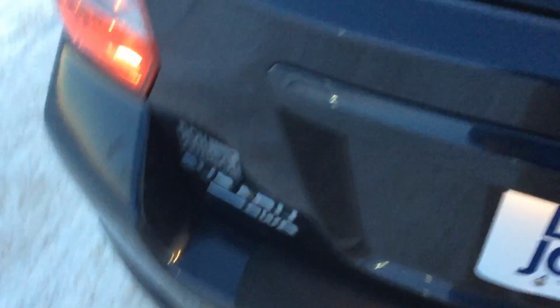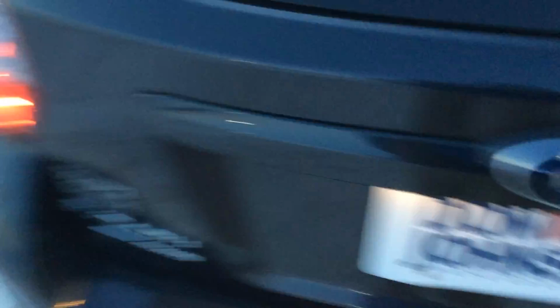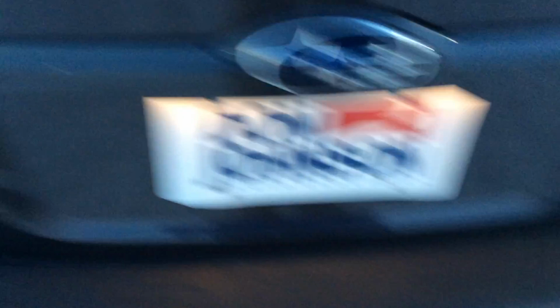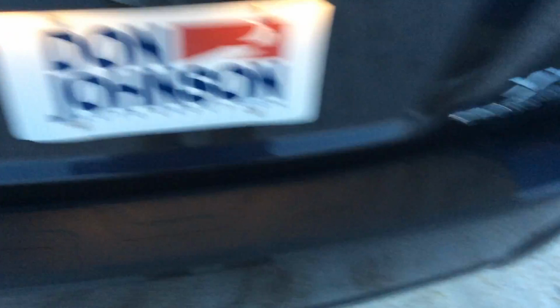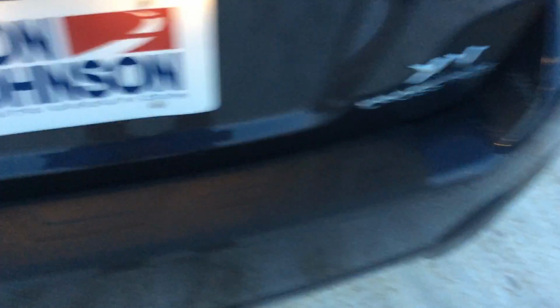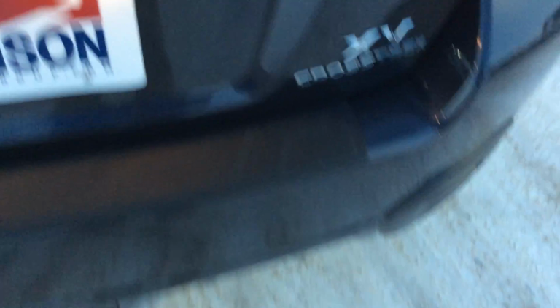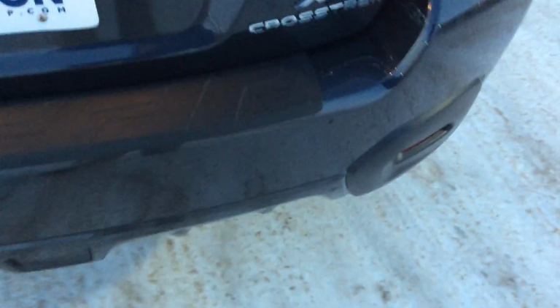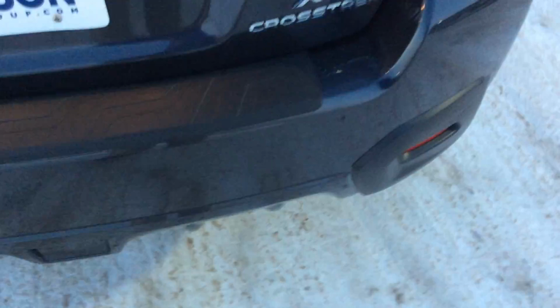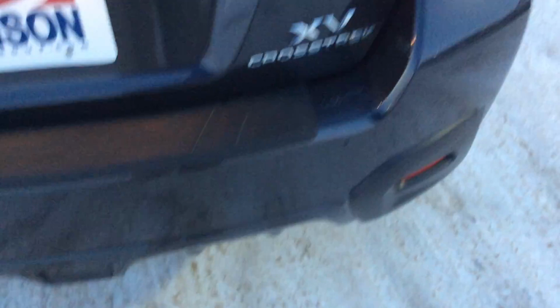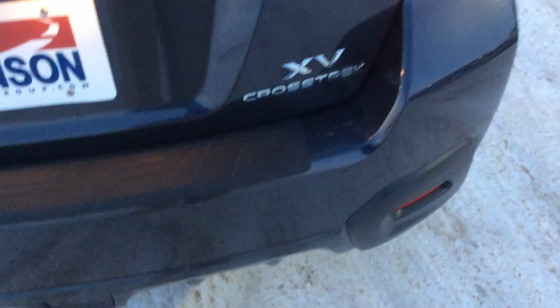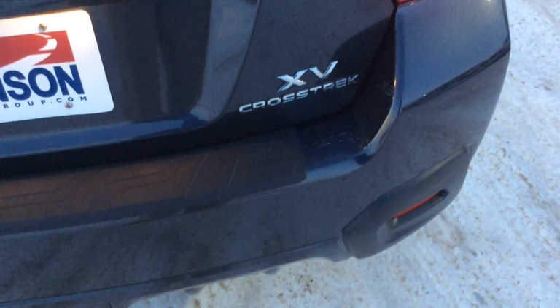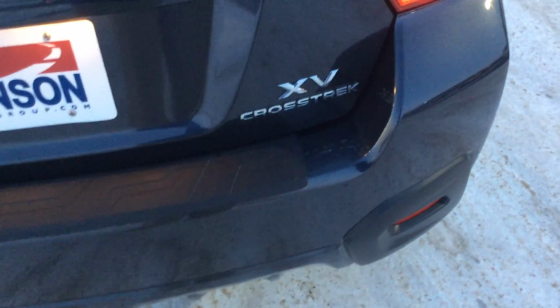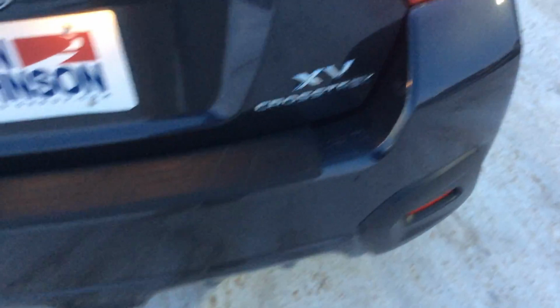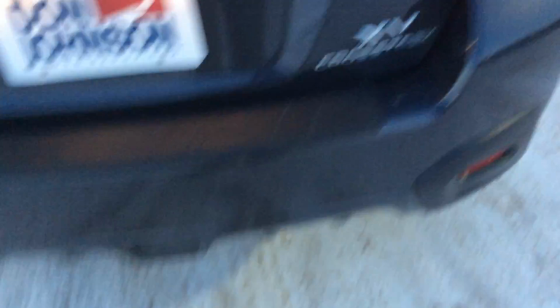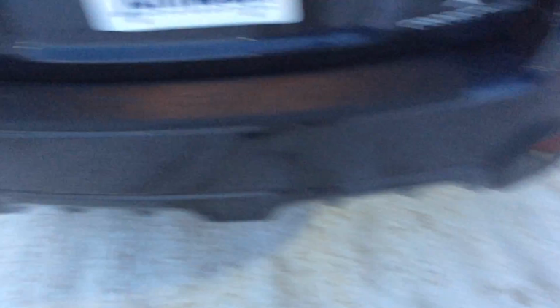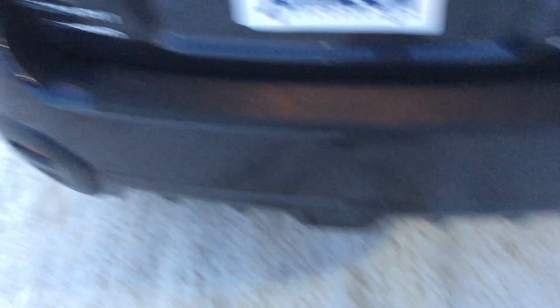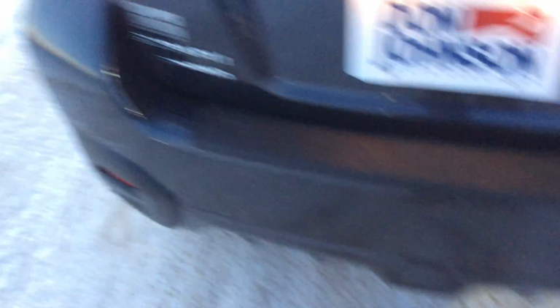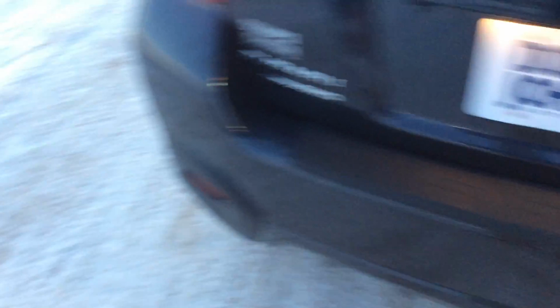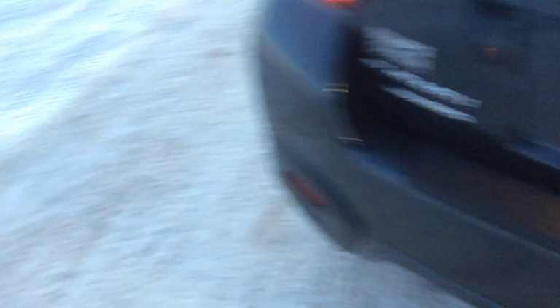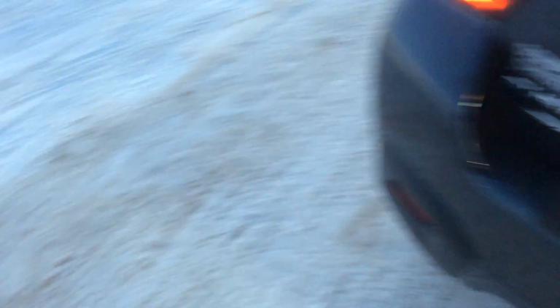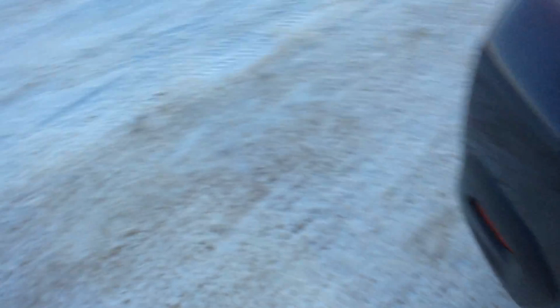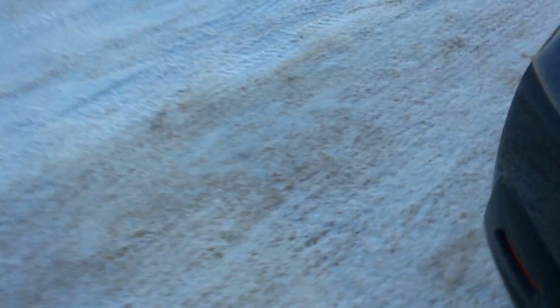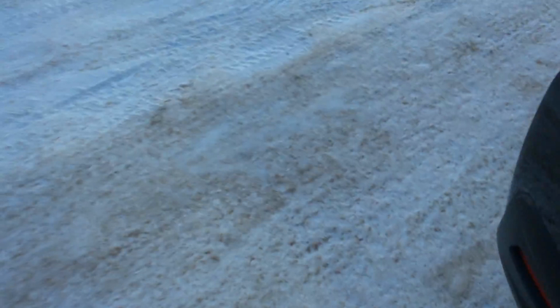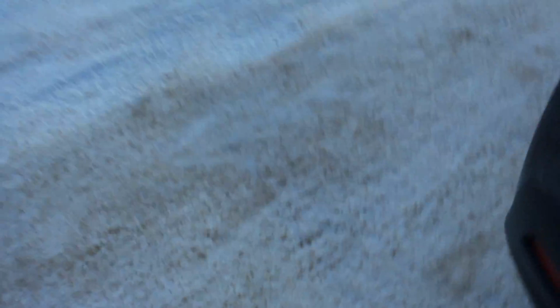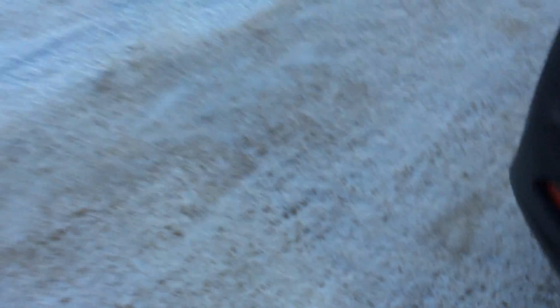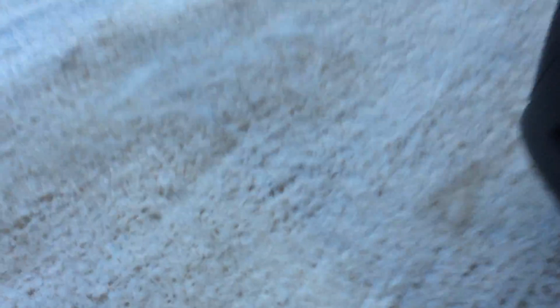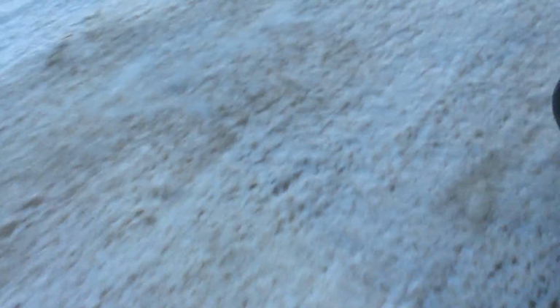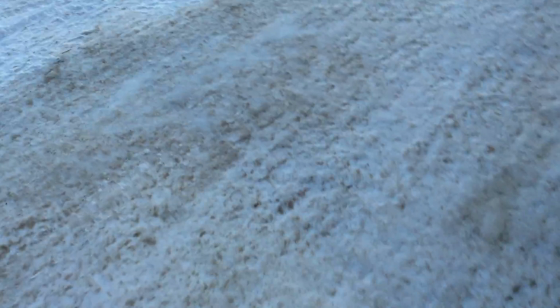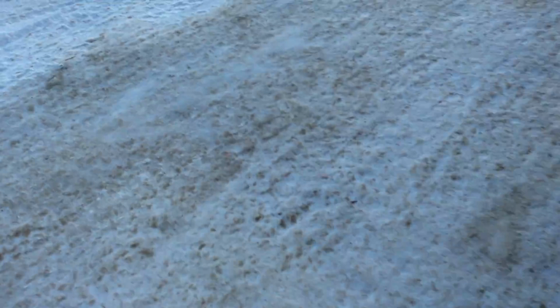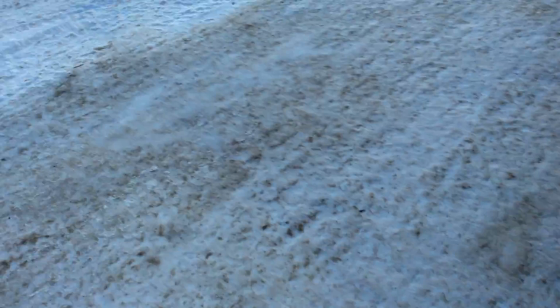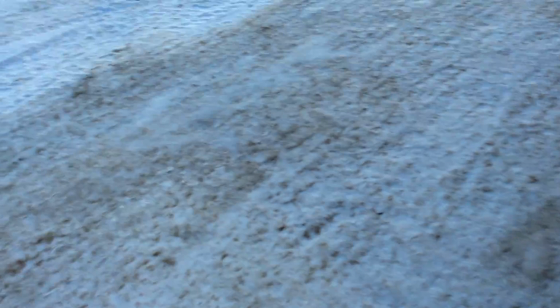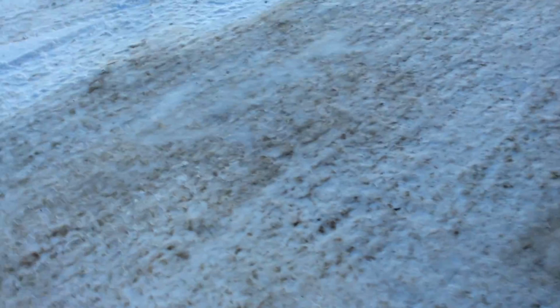This is the XV Crosstrek — kind of really sporty, really nice vehicle.